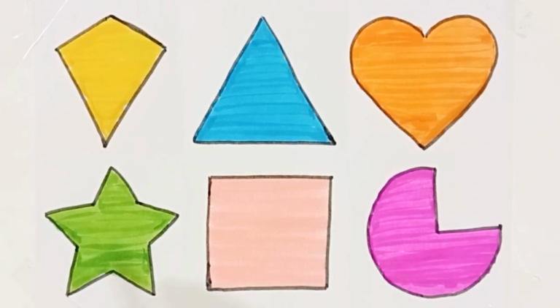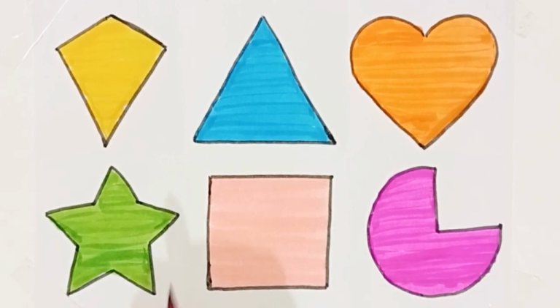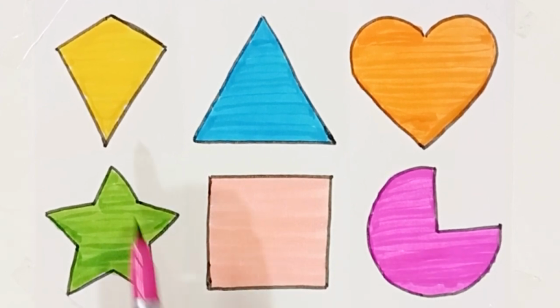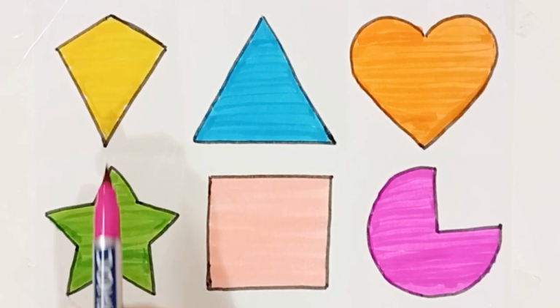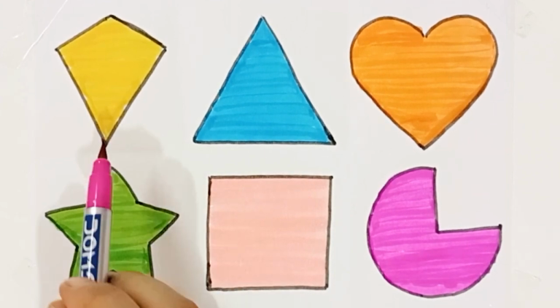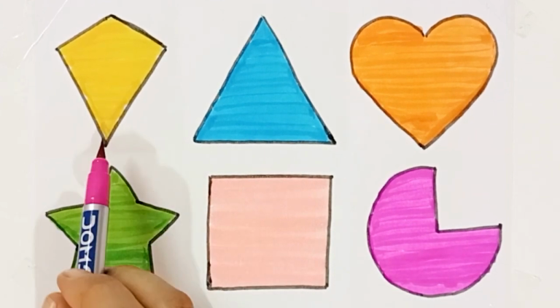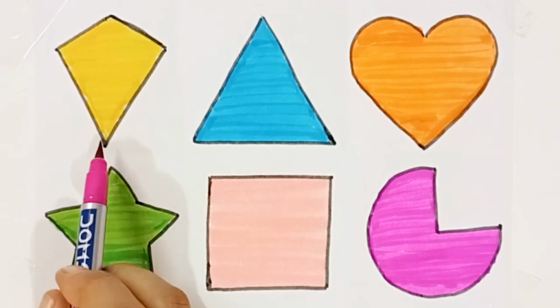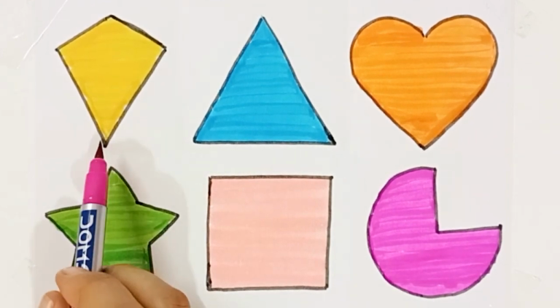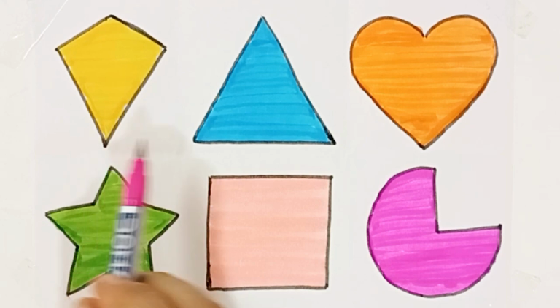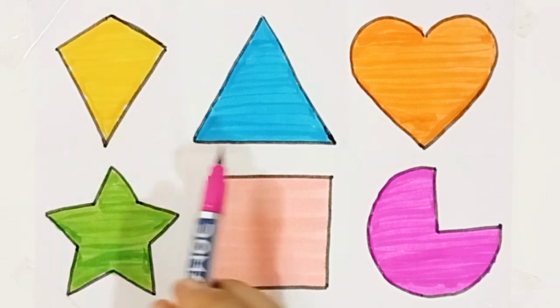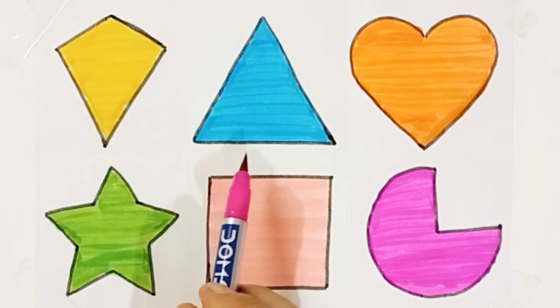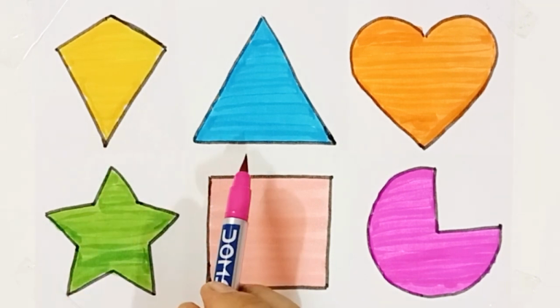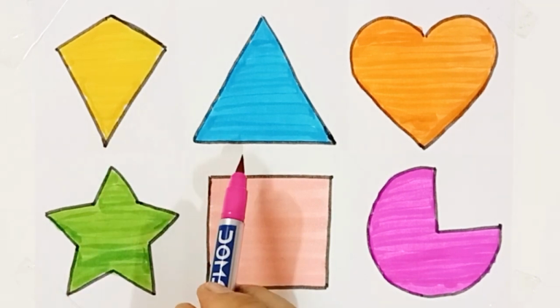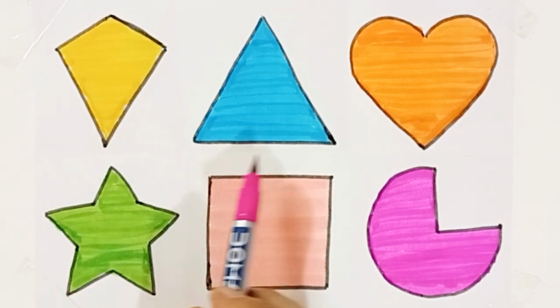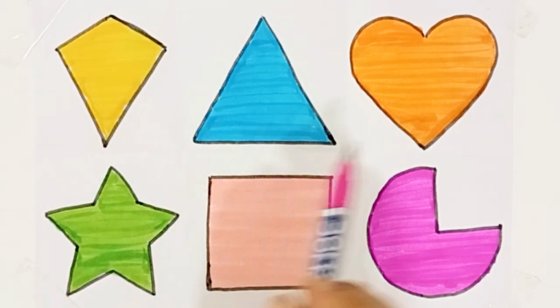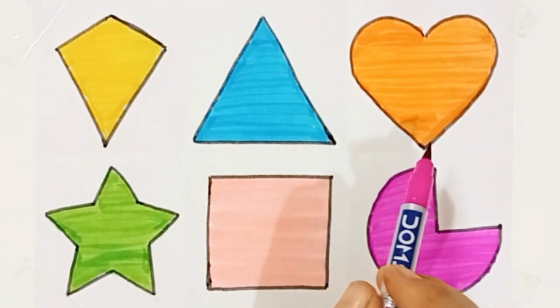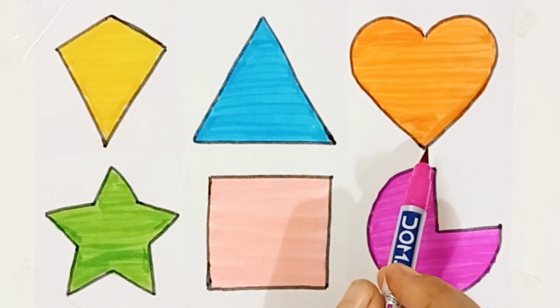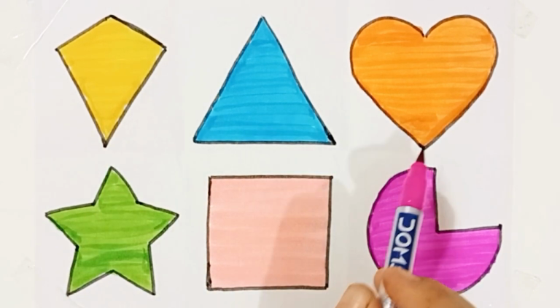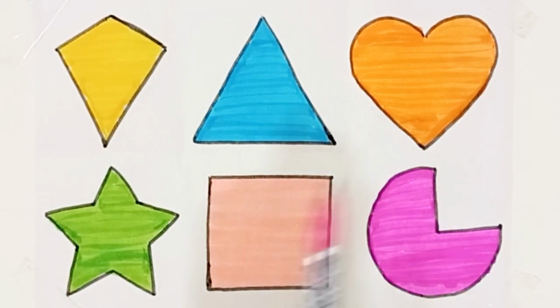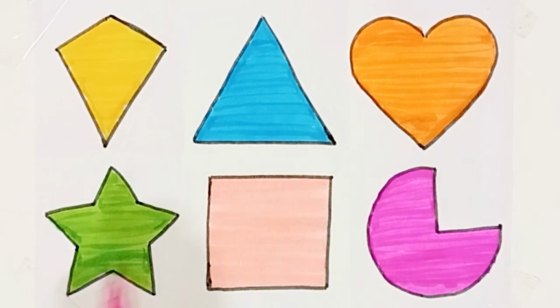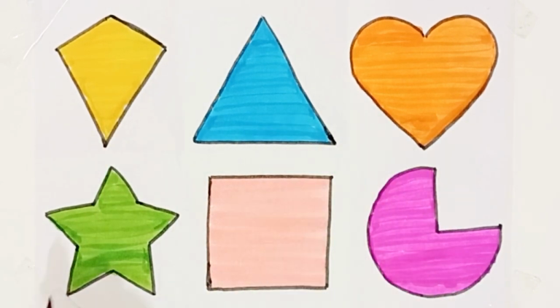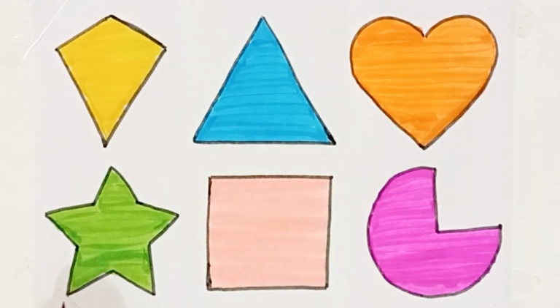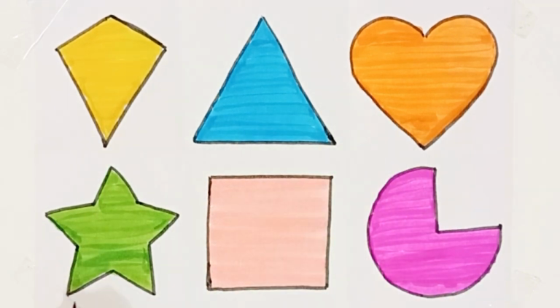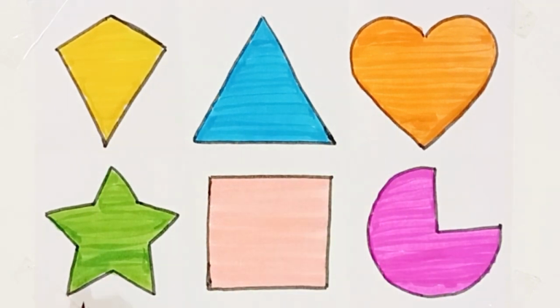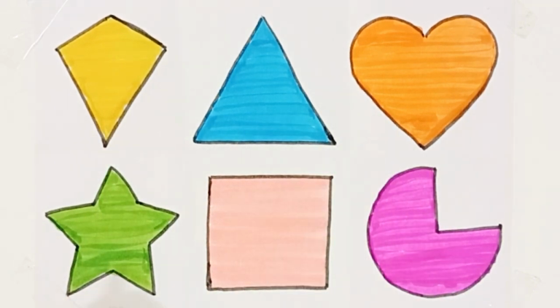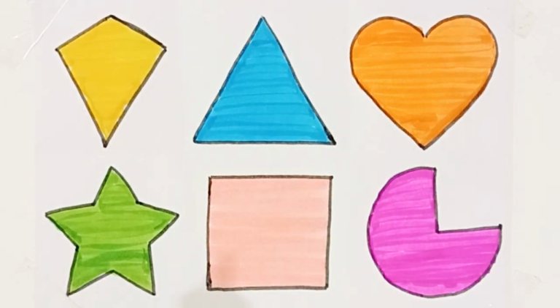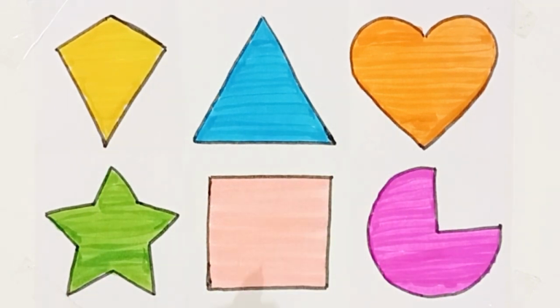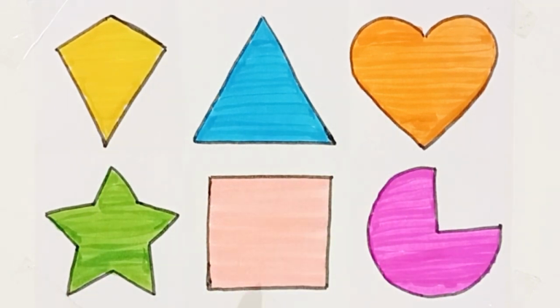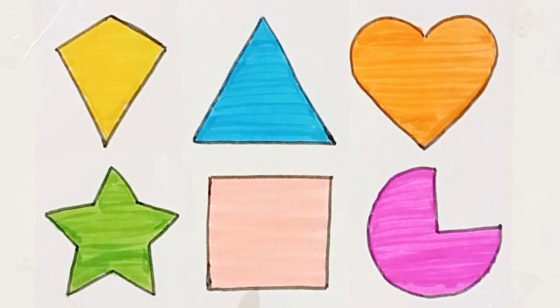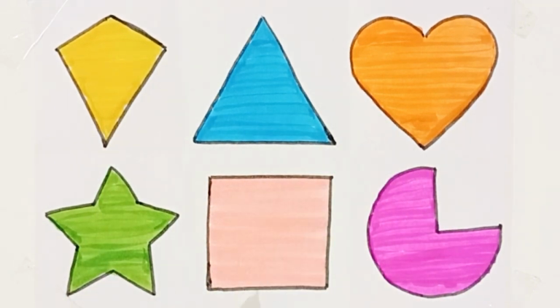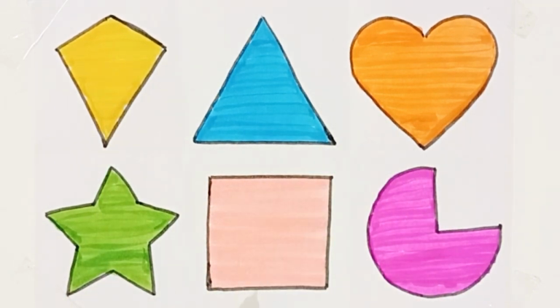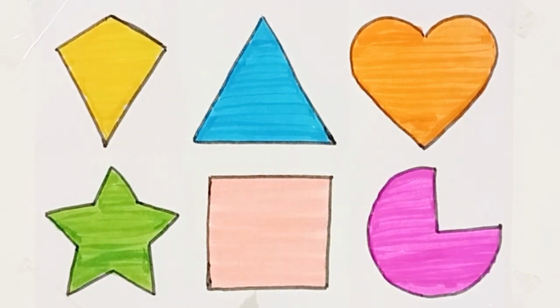Pink color, kite, triangle, heart, star, square.